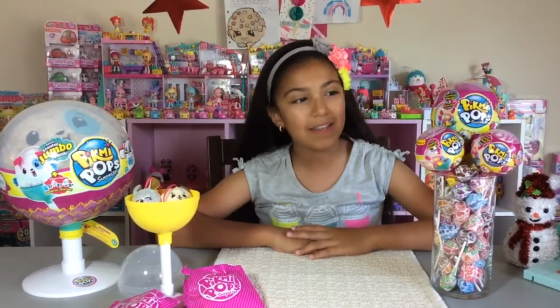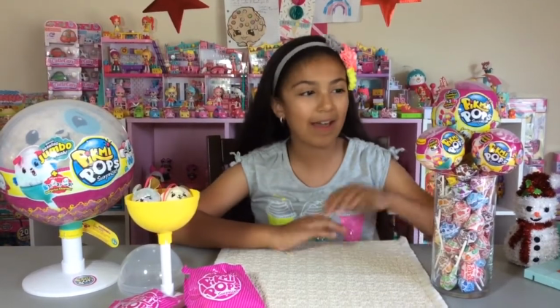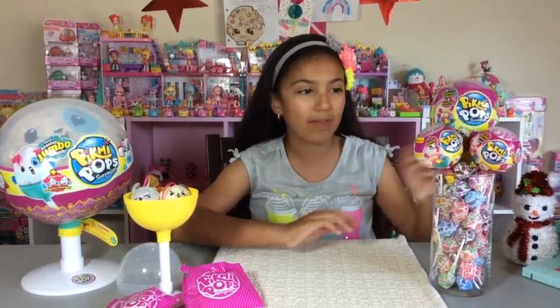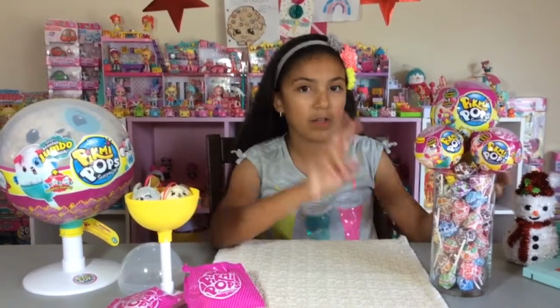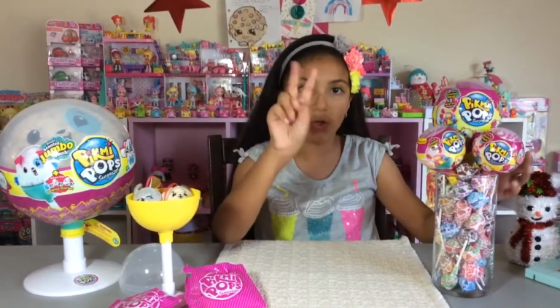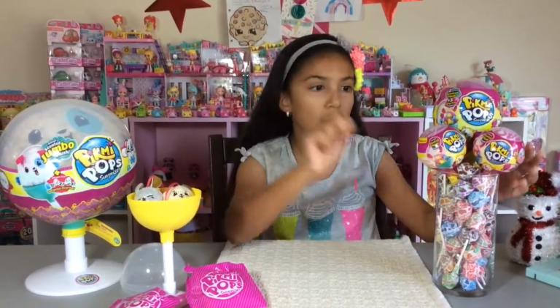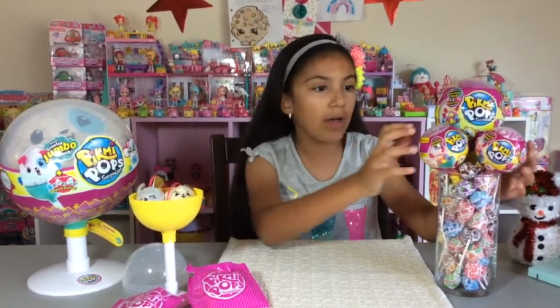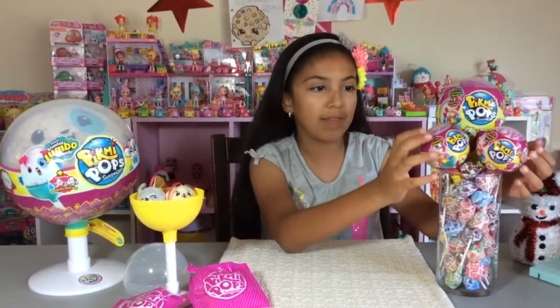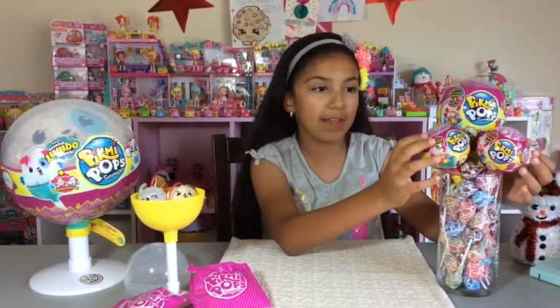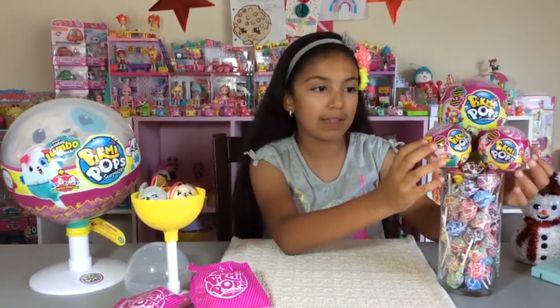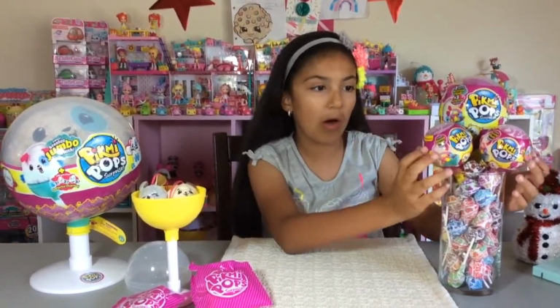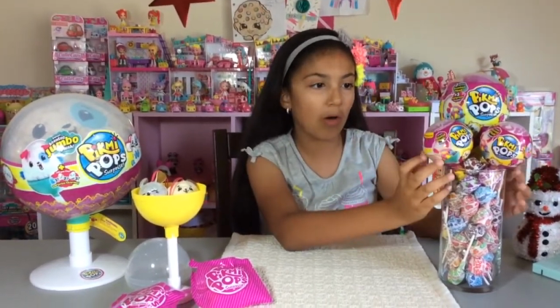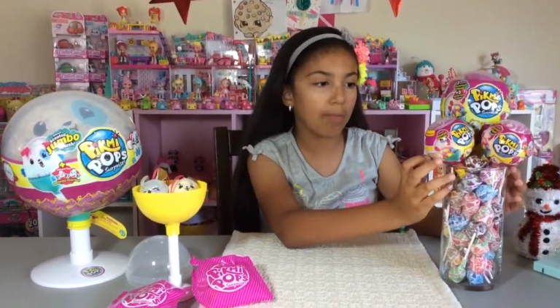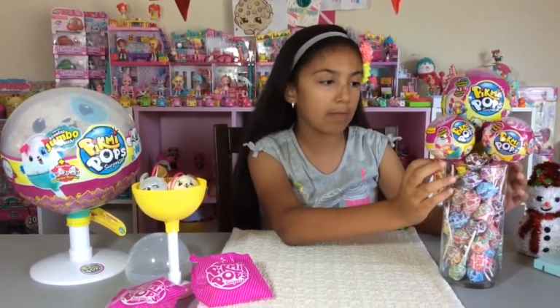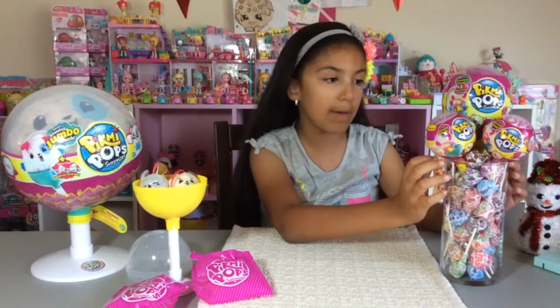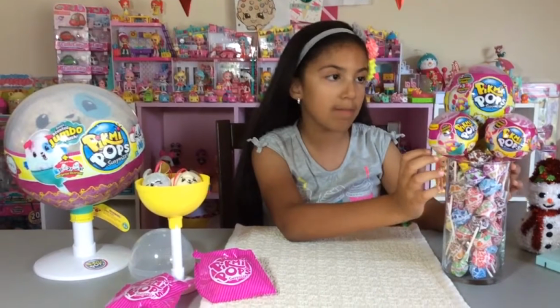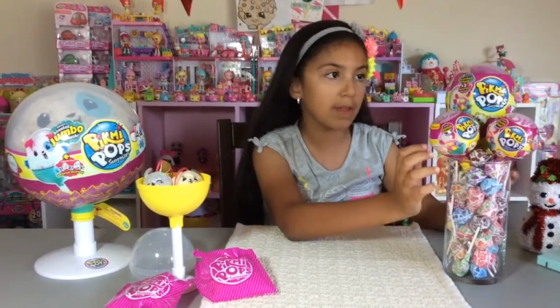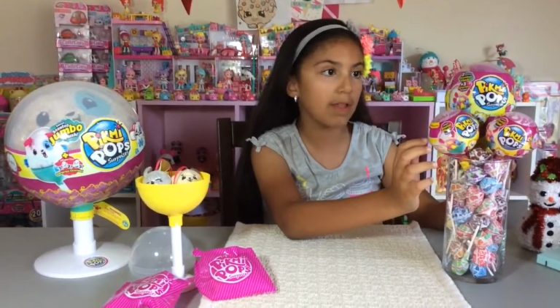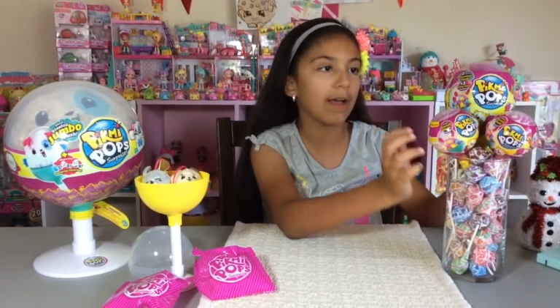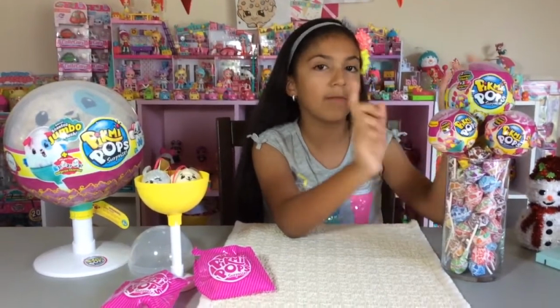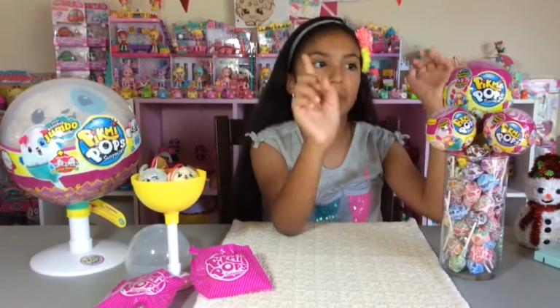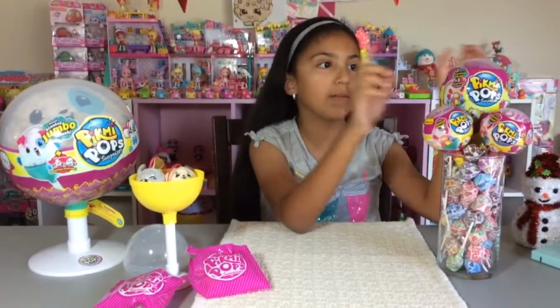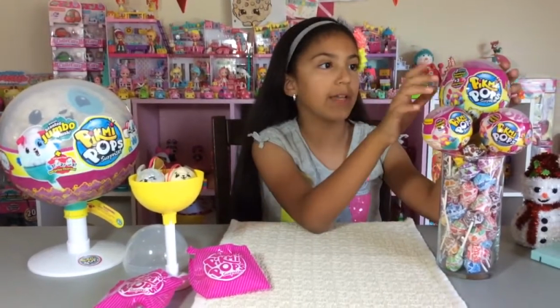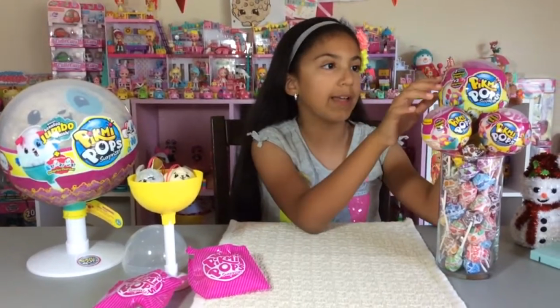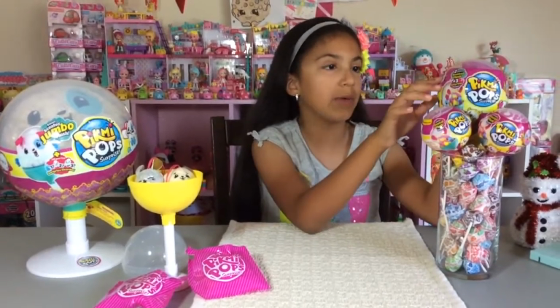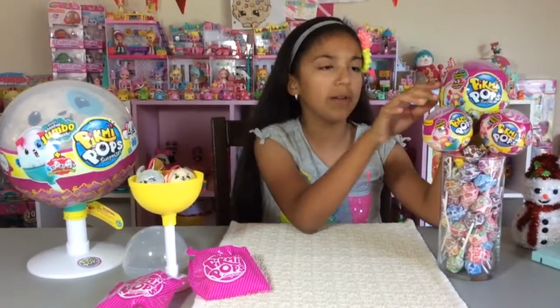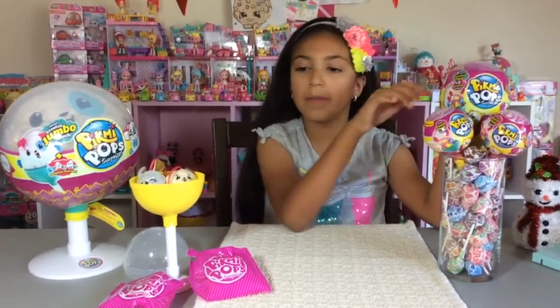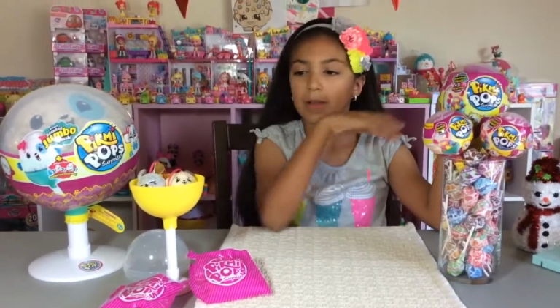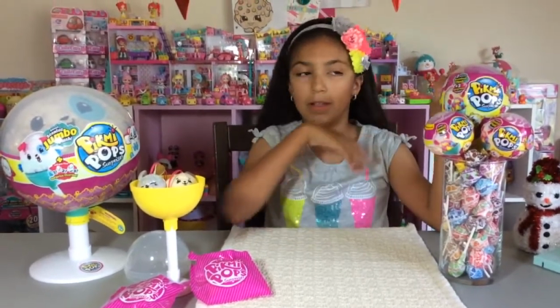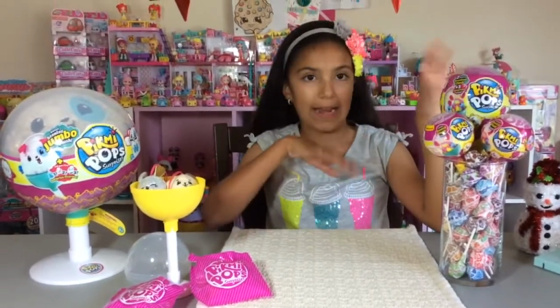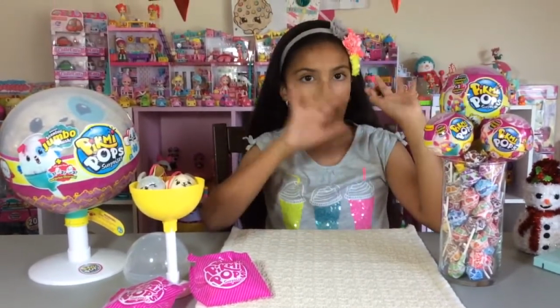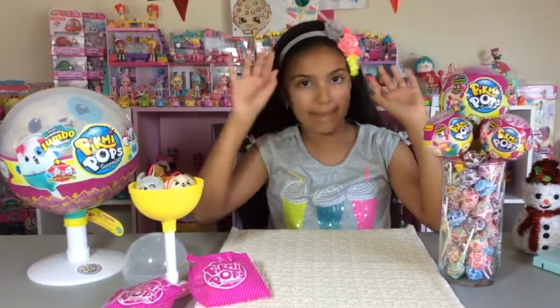So I have two of the small Pikmi Pops, and then I have one medium sized one - lollipops.